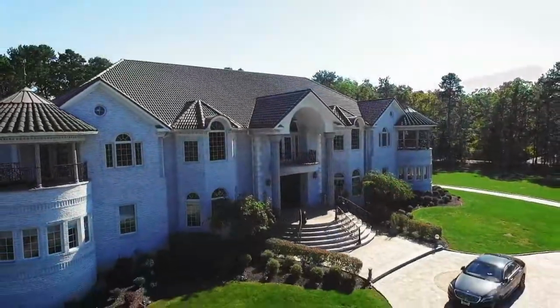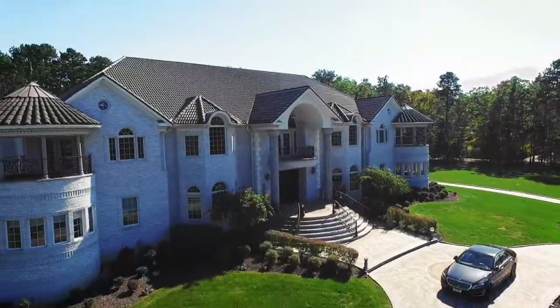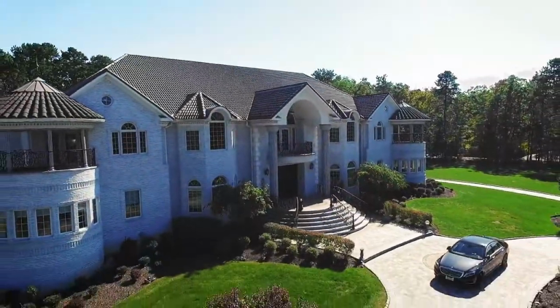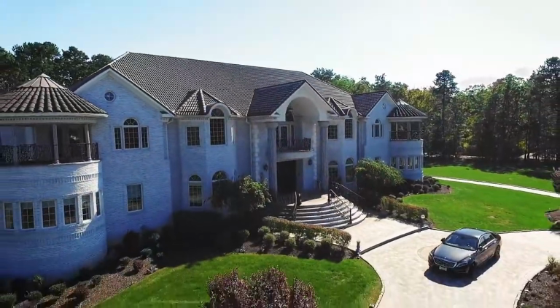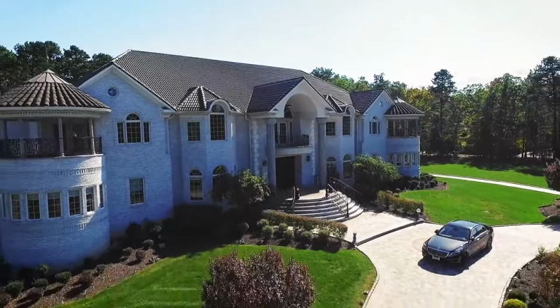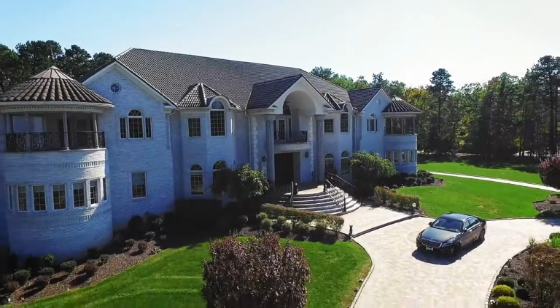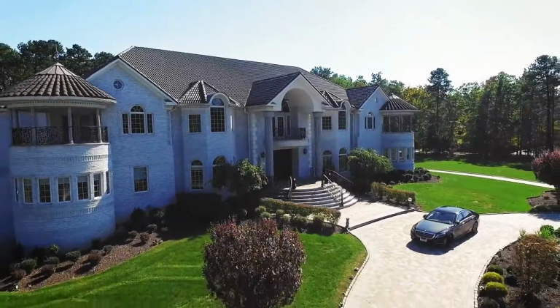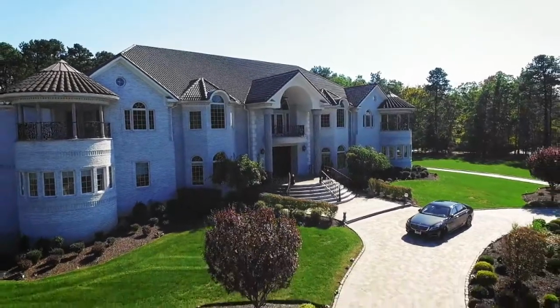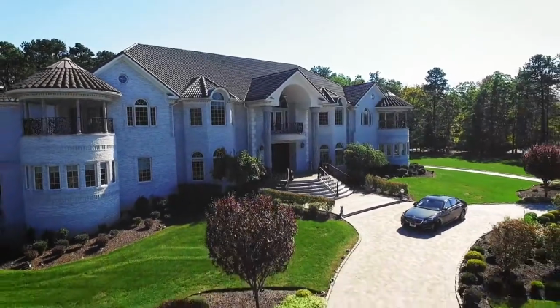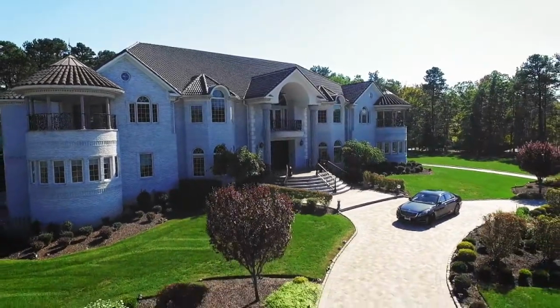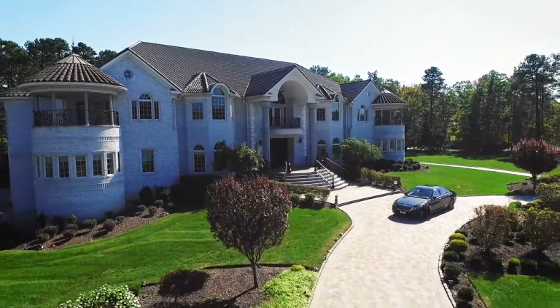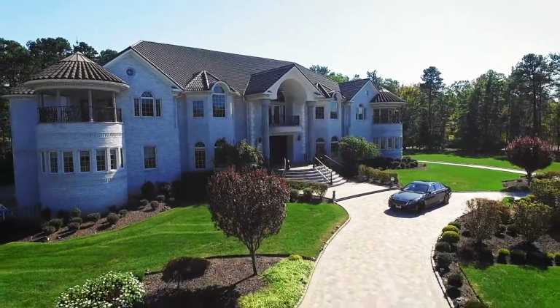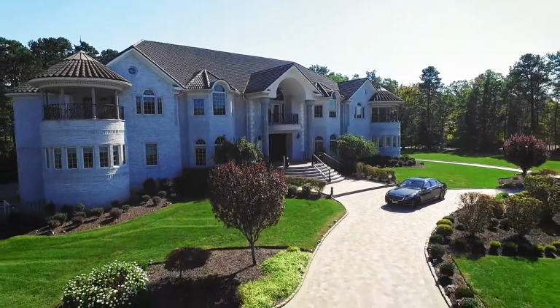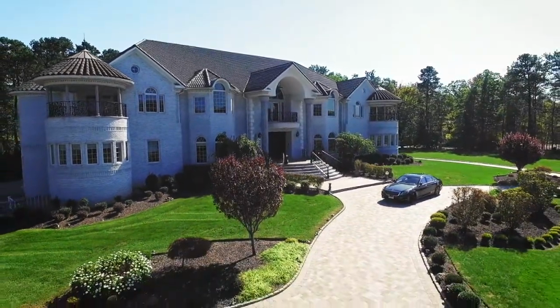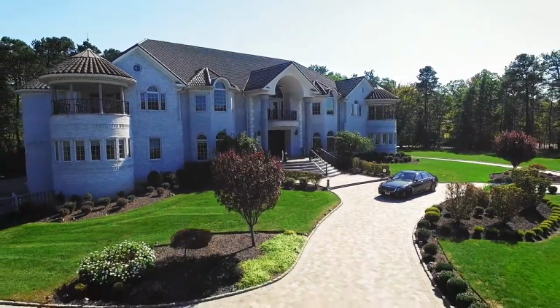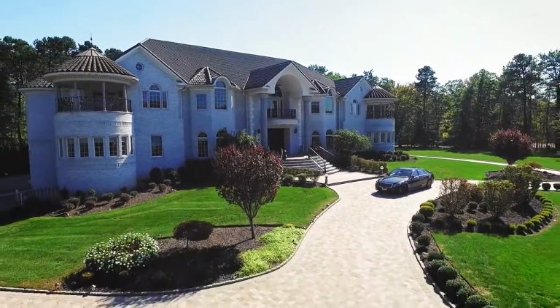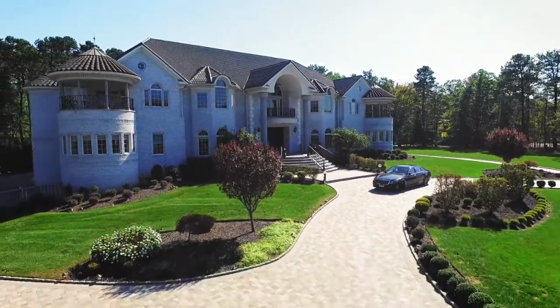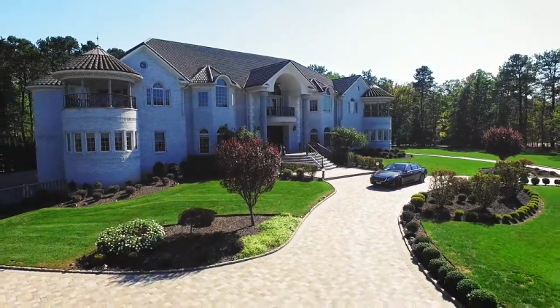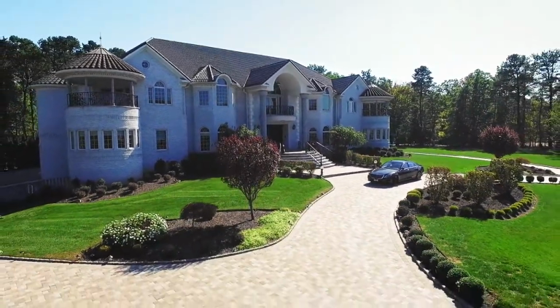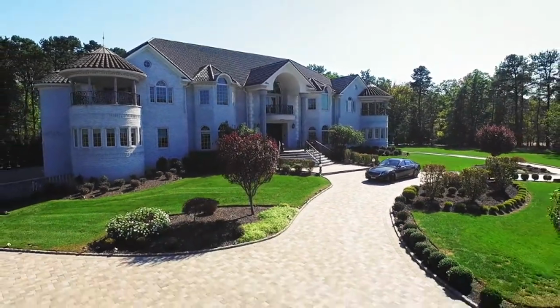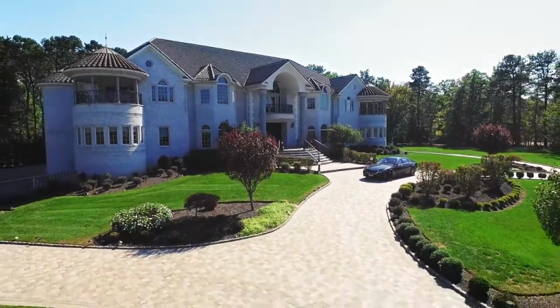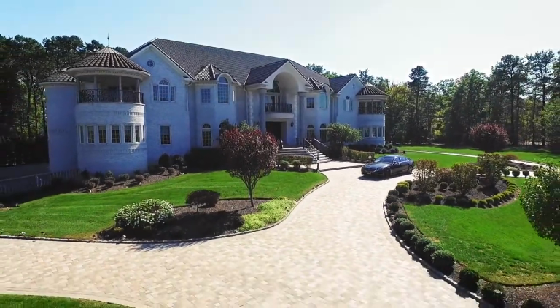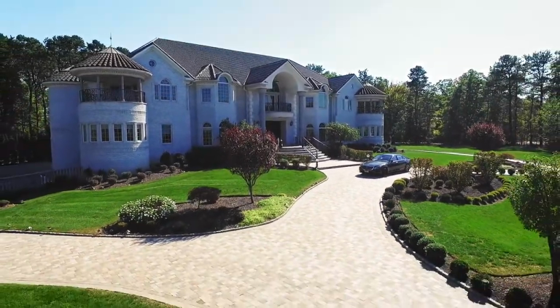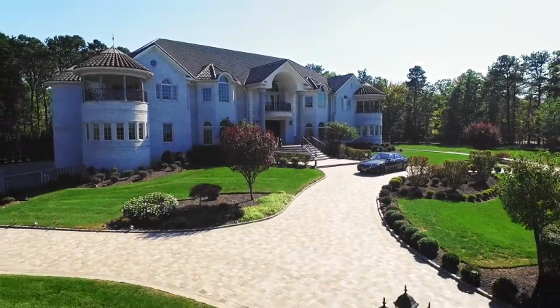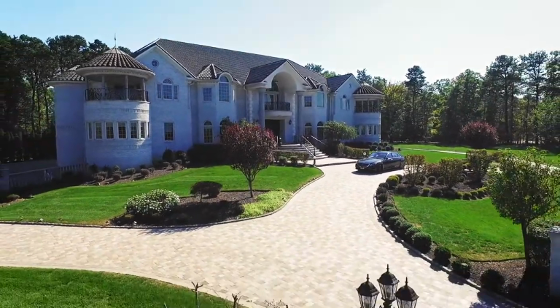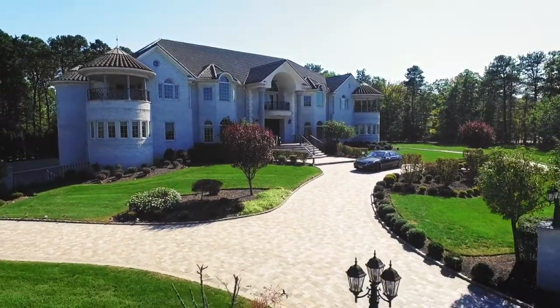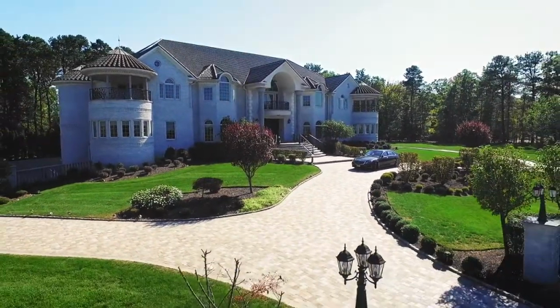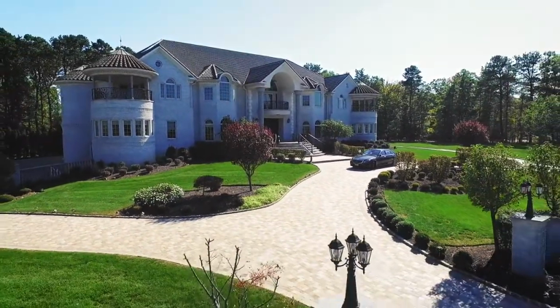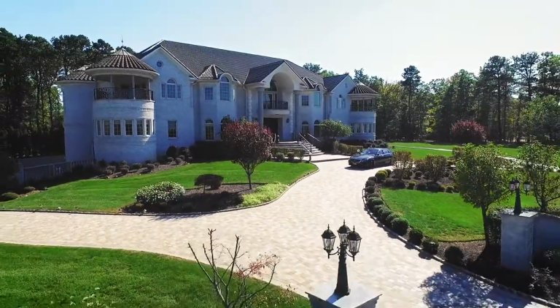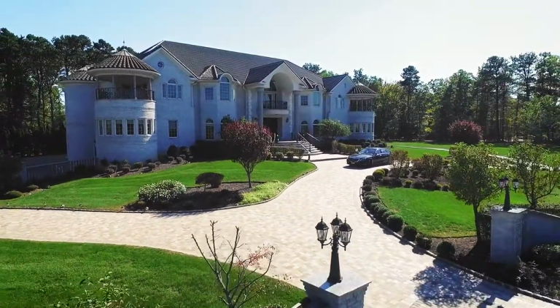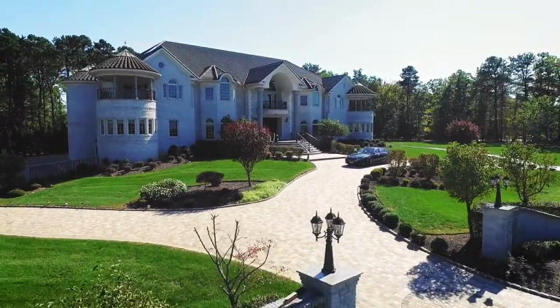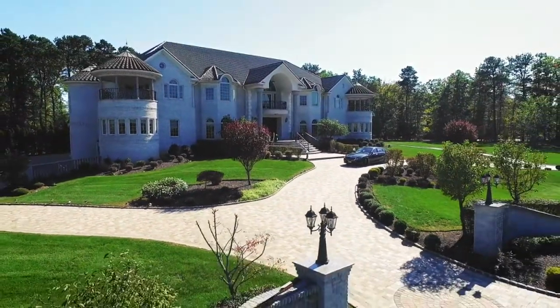Come inside and see what the true meaning of luxury lifestyle this home has to offer.